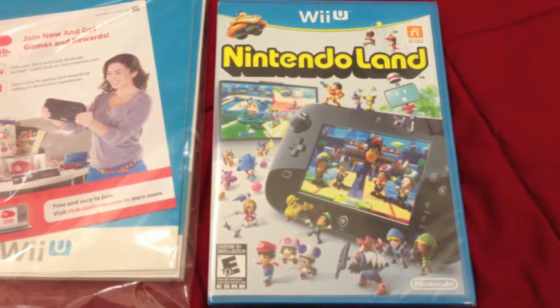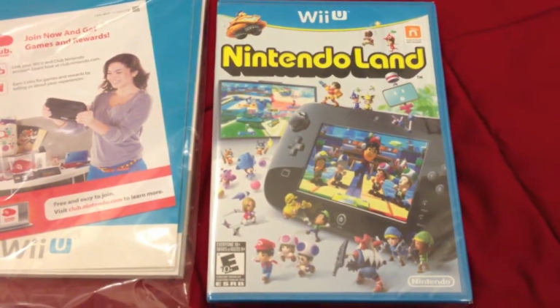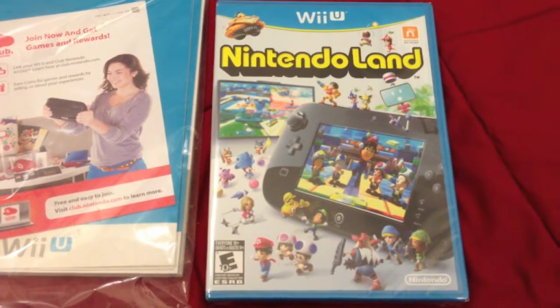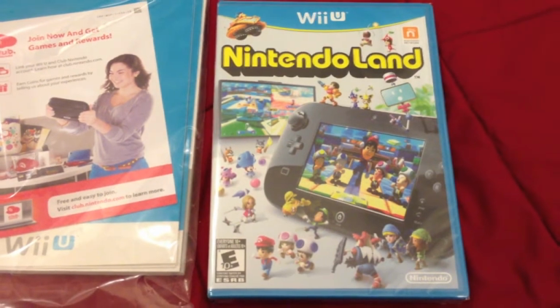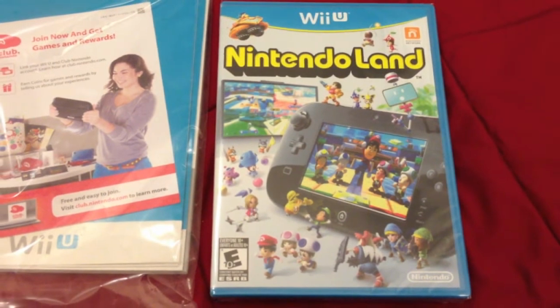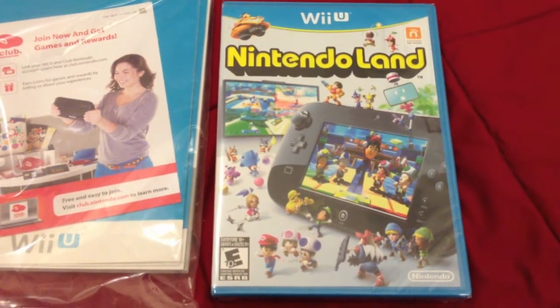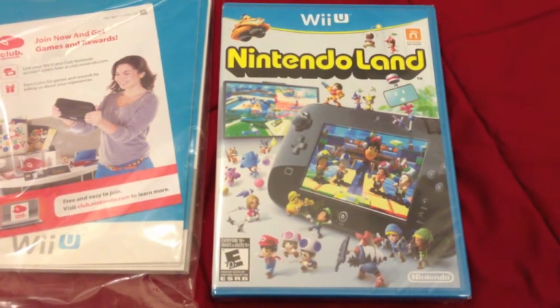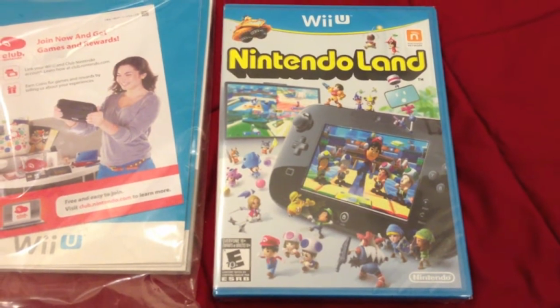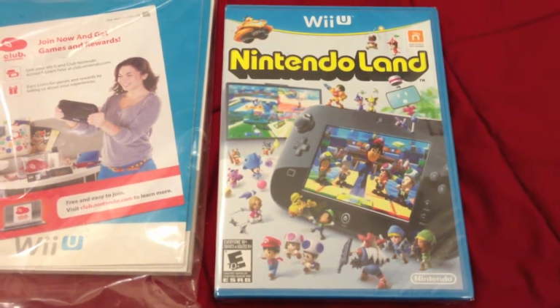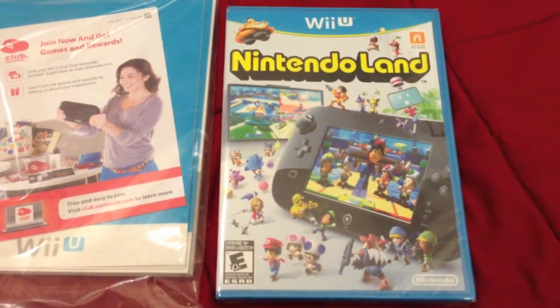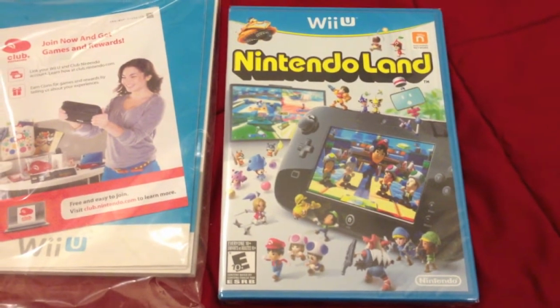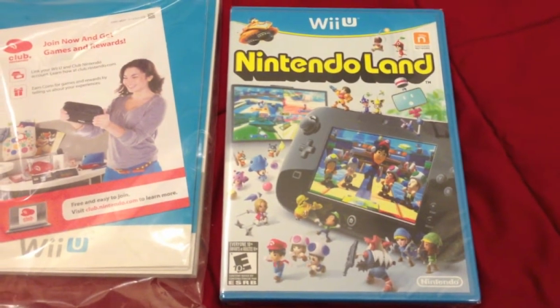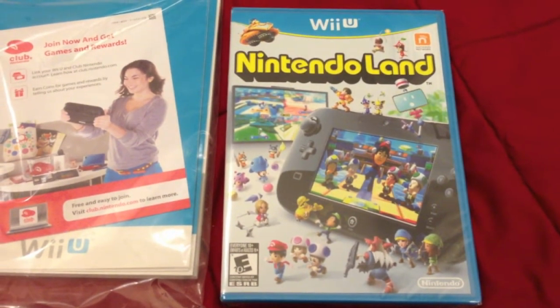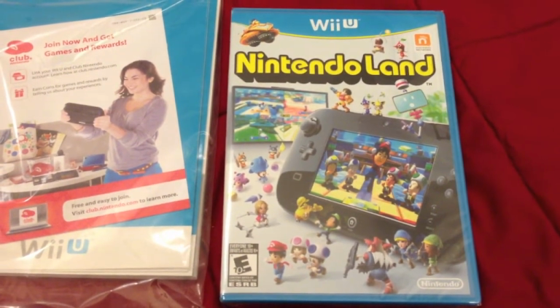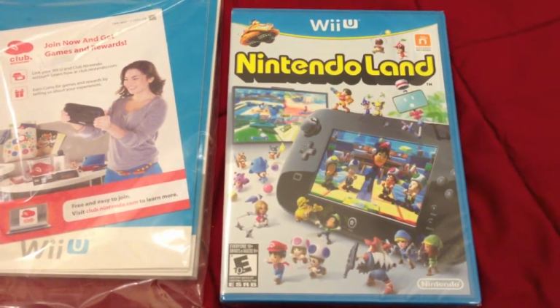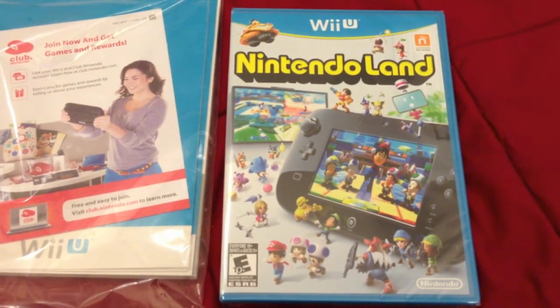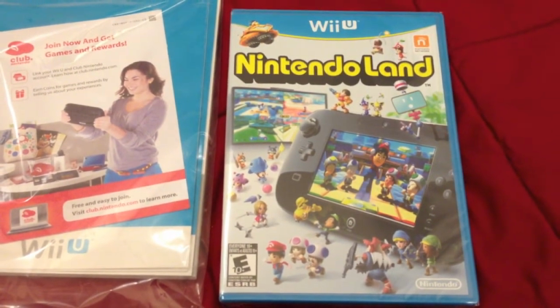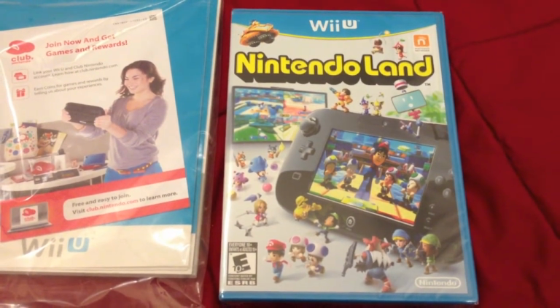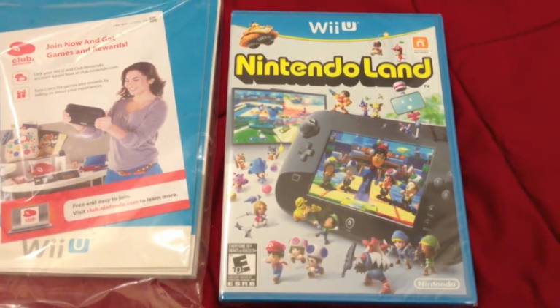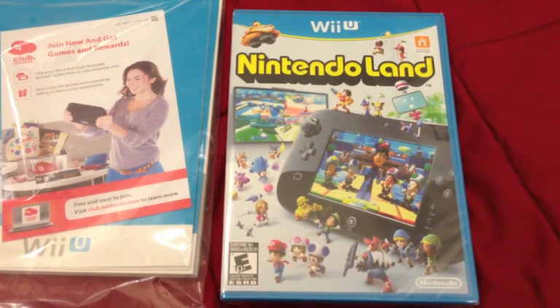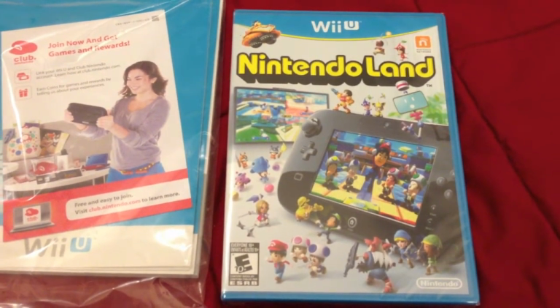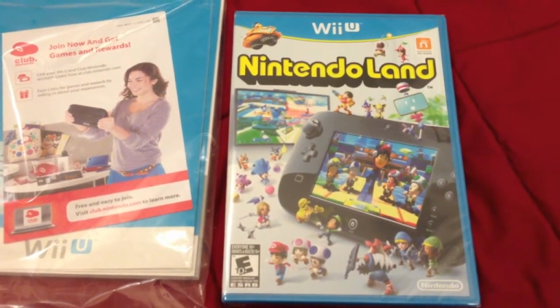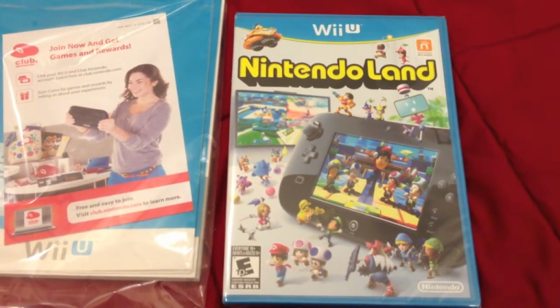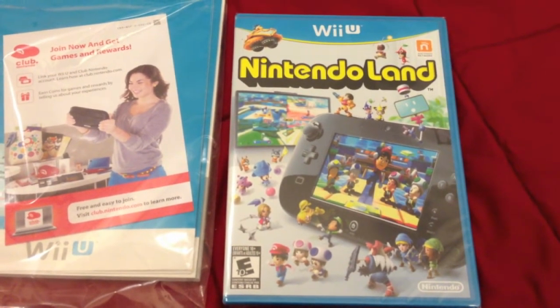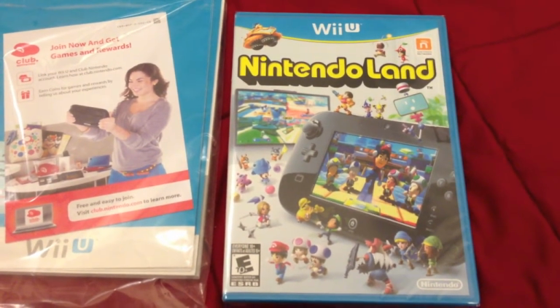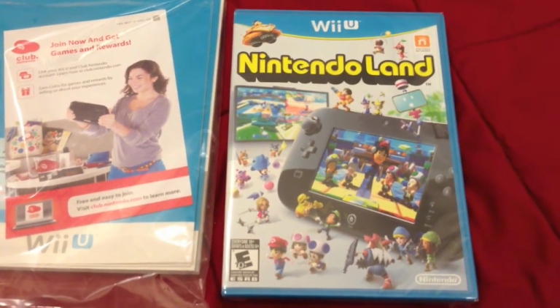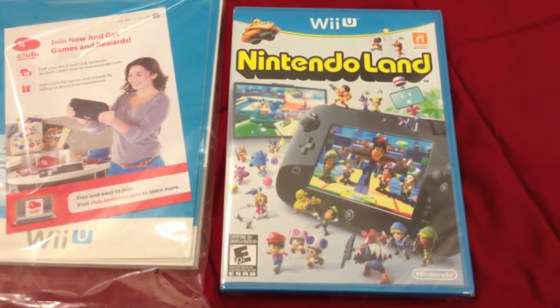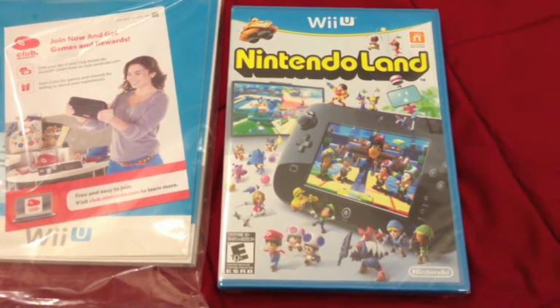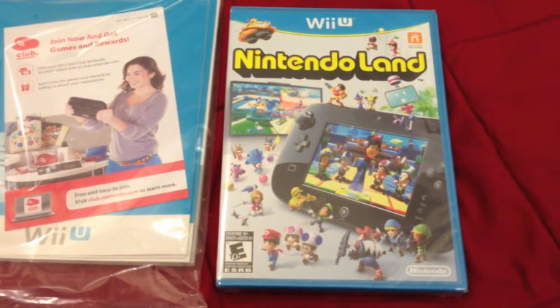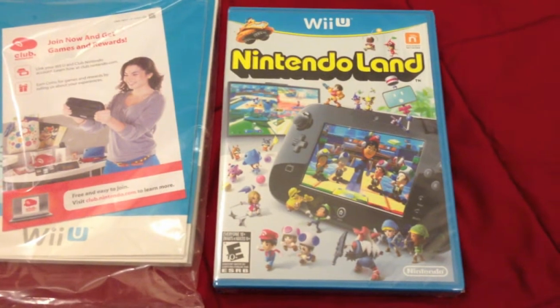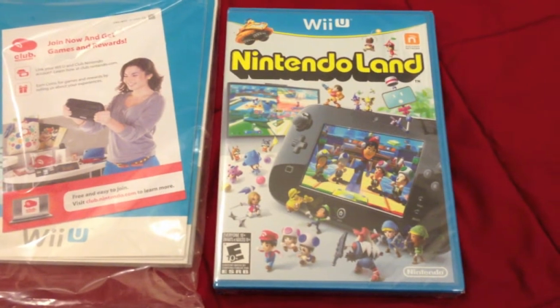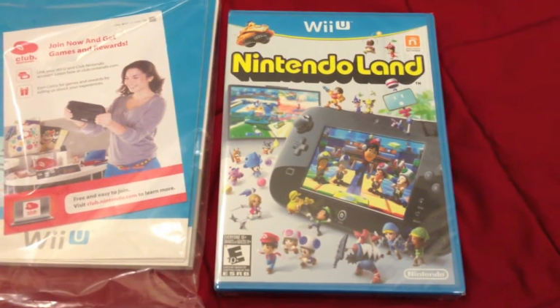Now if you have a basic set, I'm sorry, but you're going to have to go and pick it out for yourself. But for those who buy into the deluxe, it's included standard.